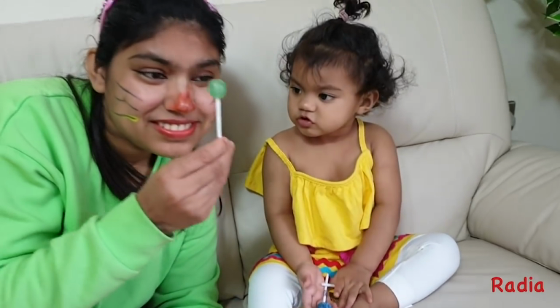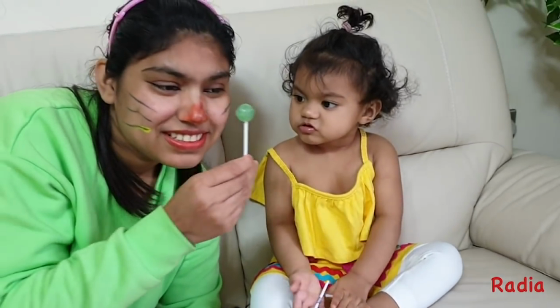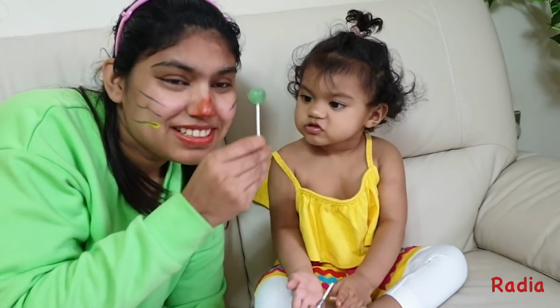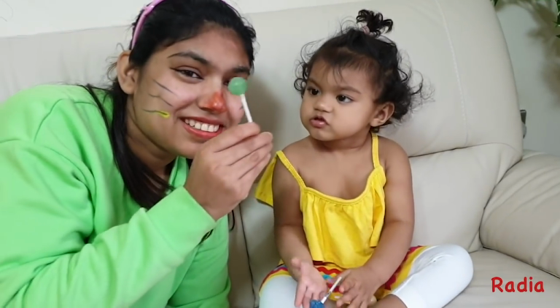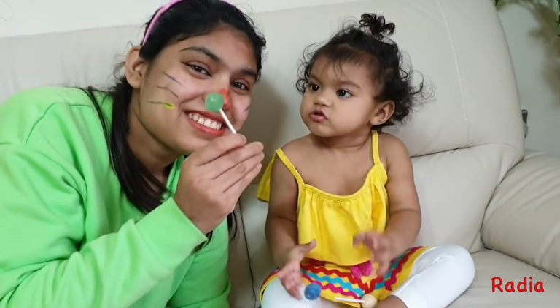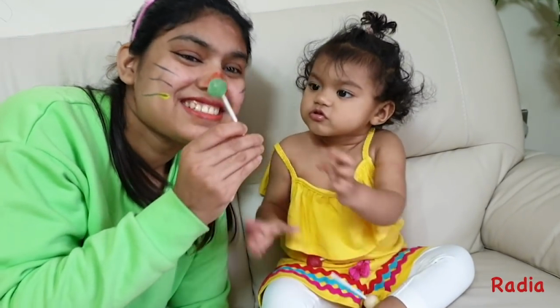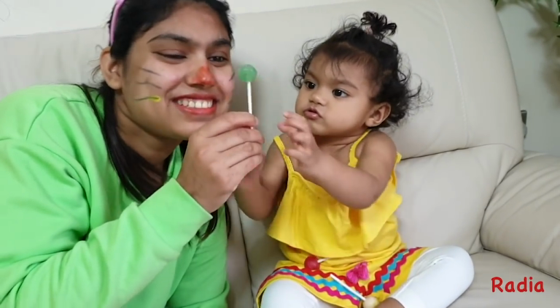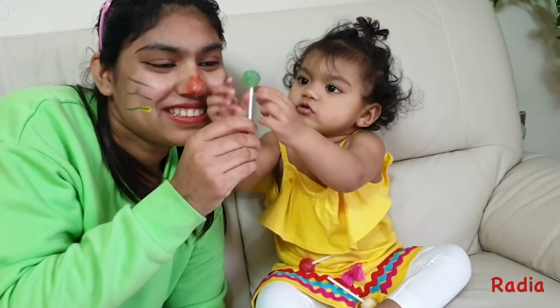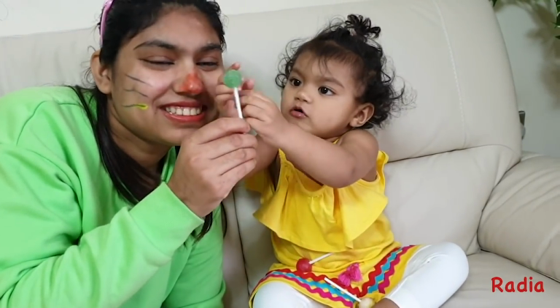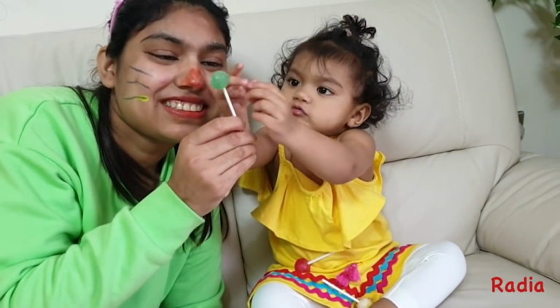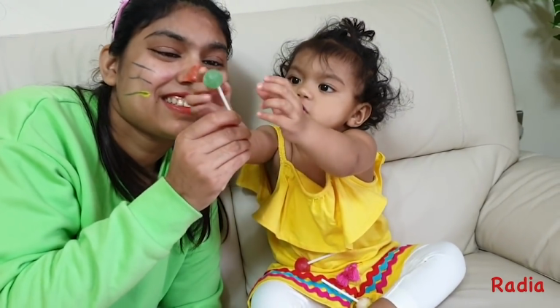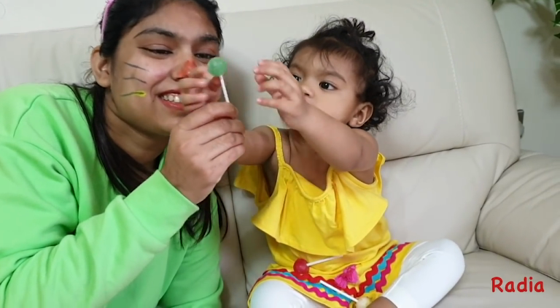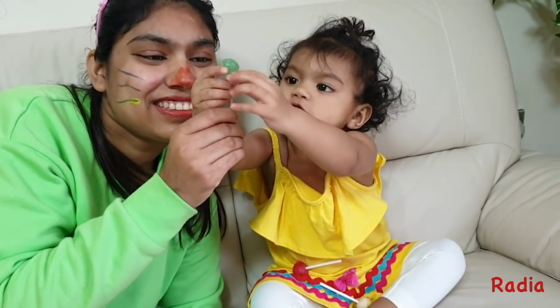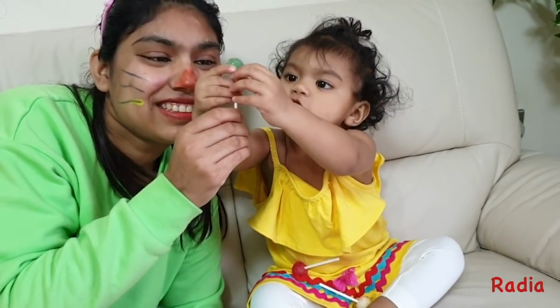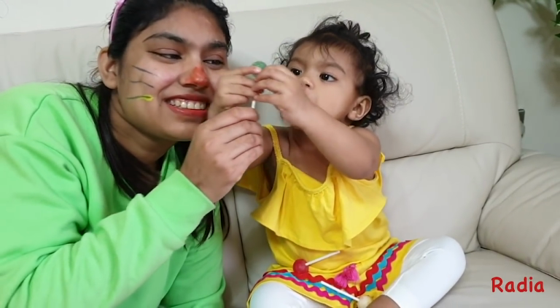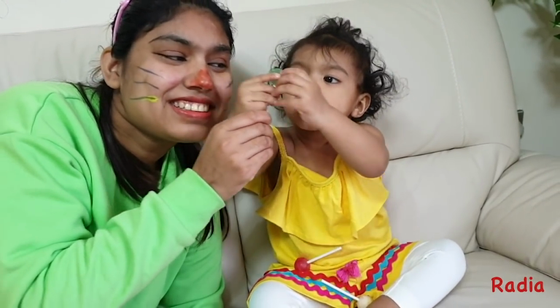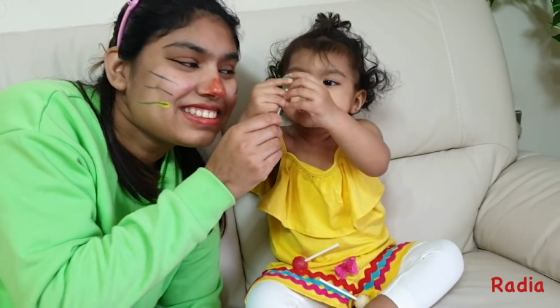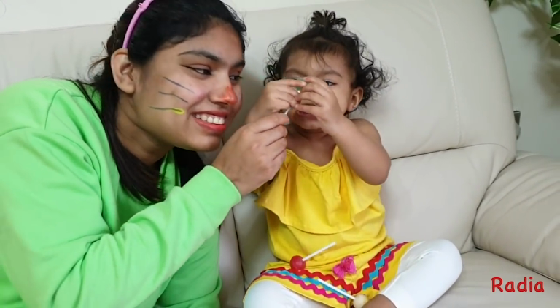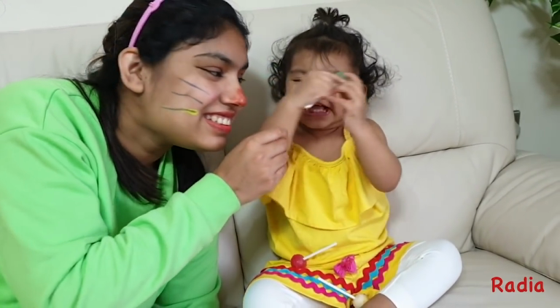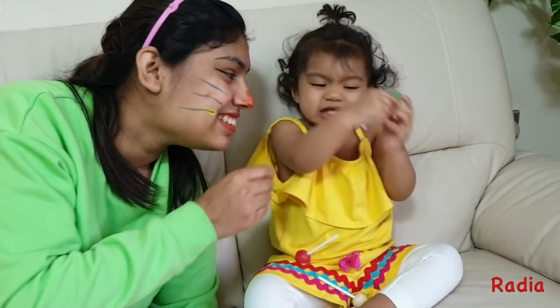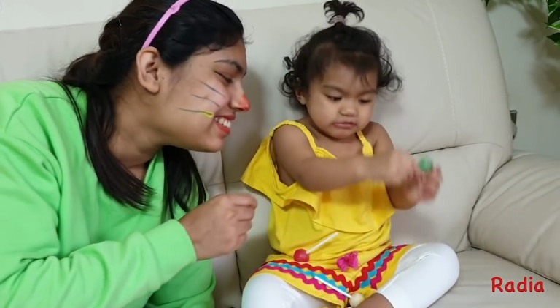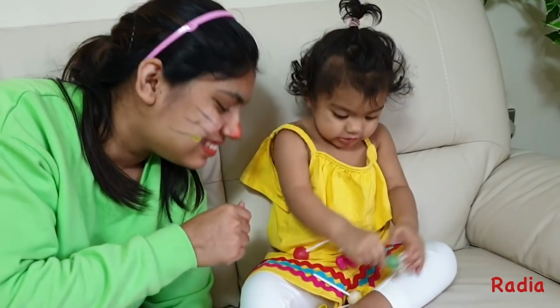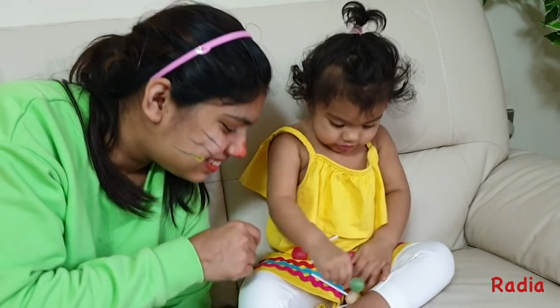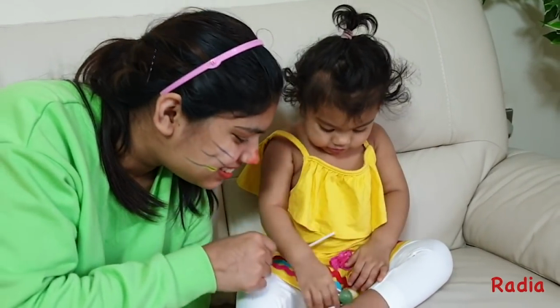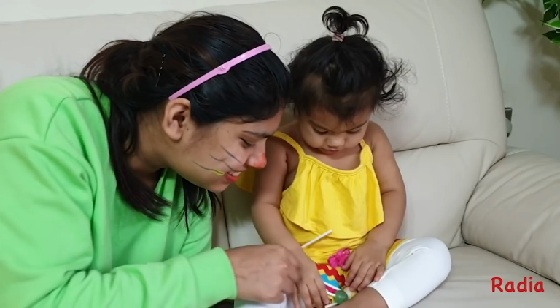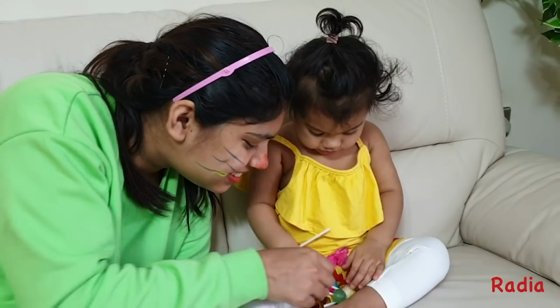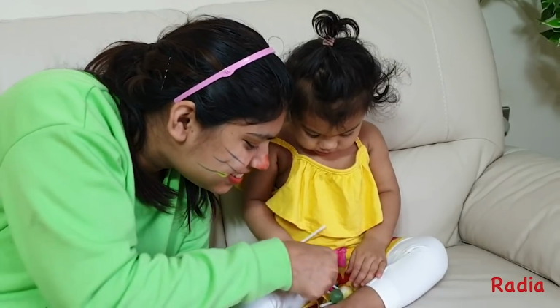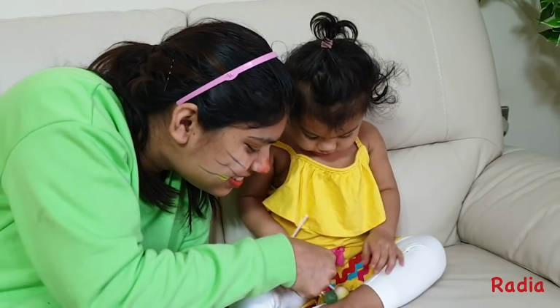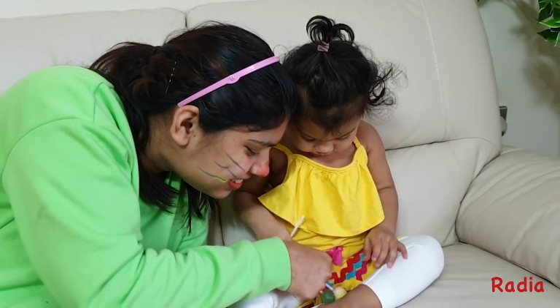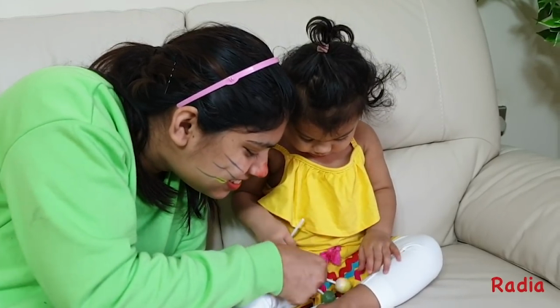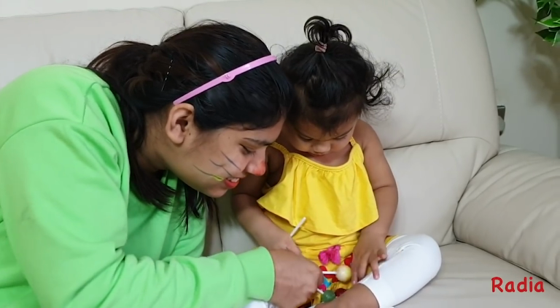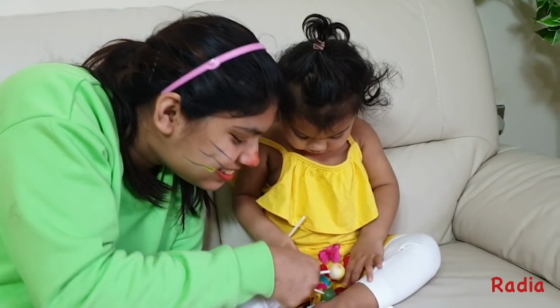Green color. Where are you? Here I am. How do you do?